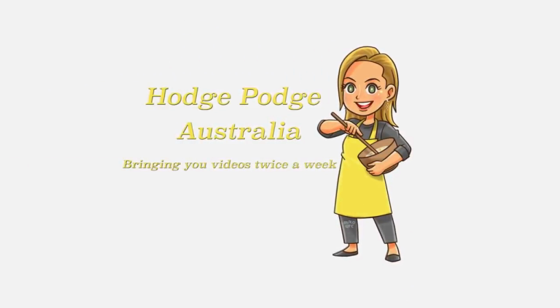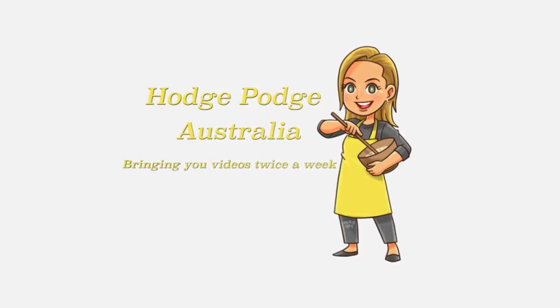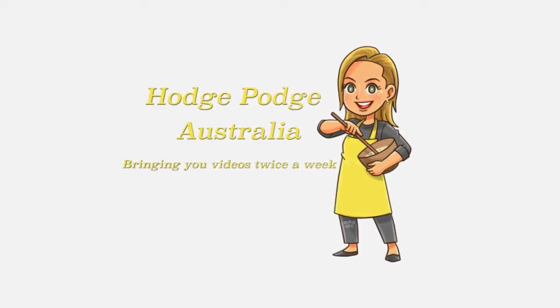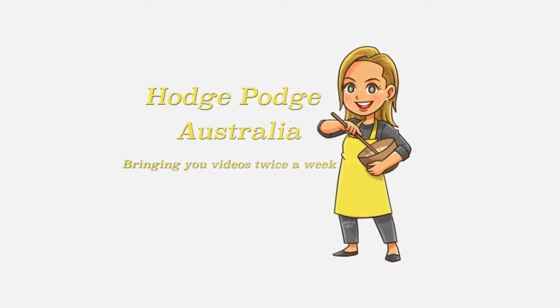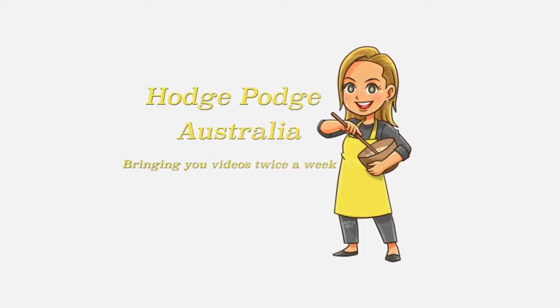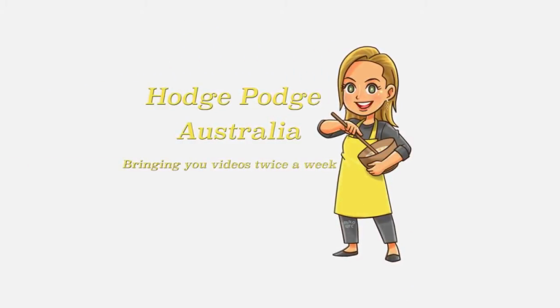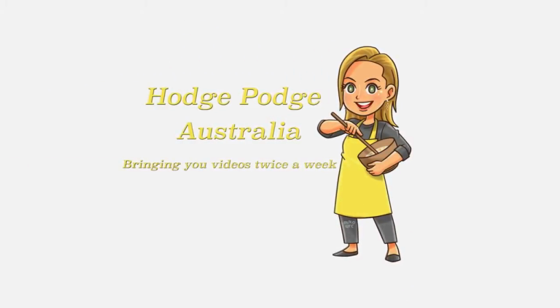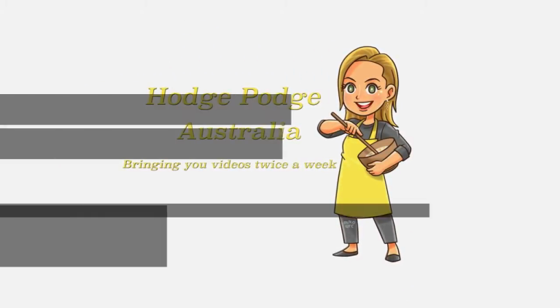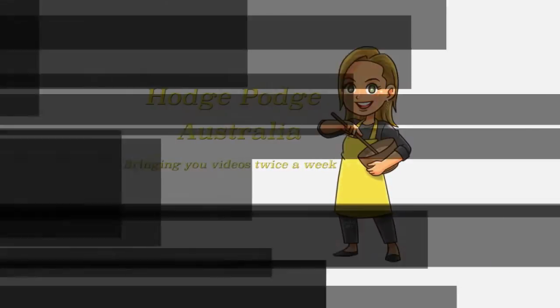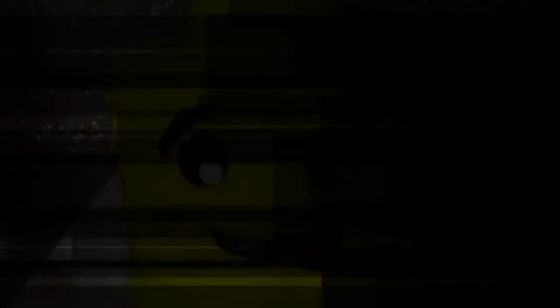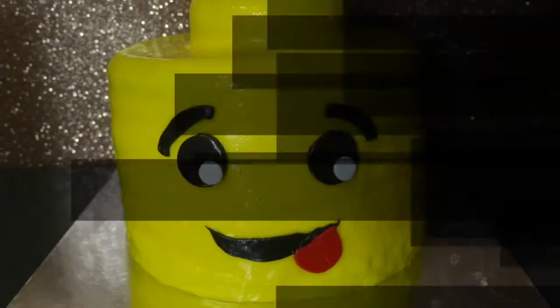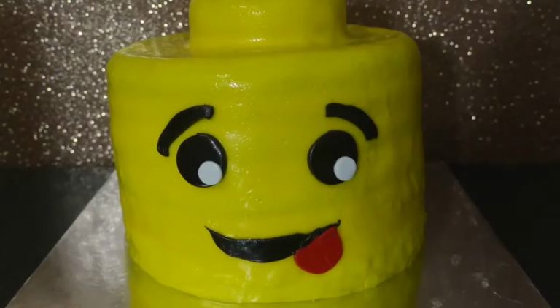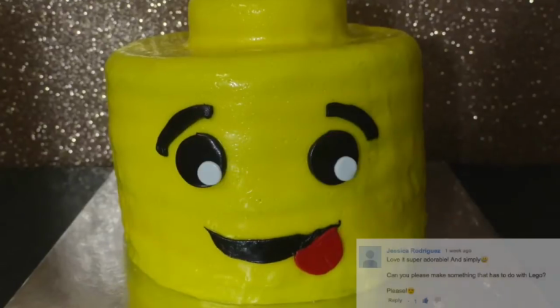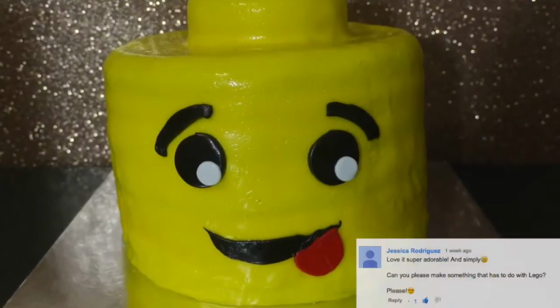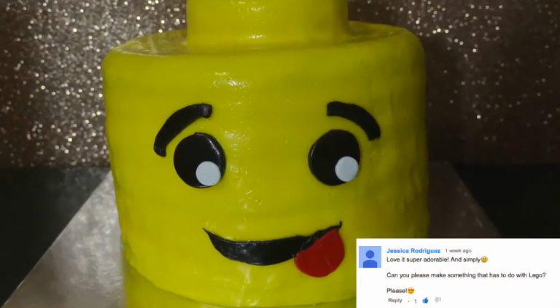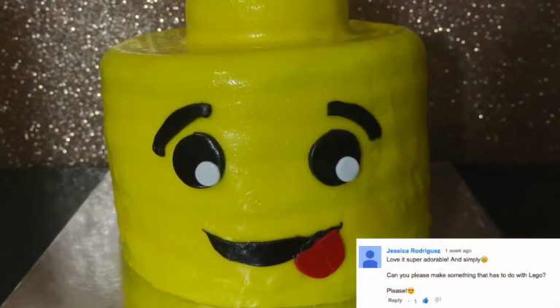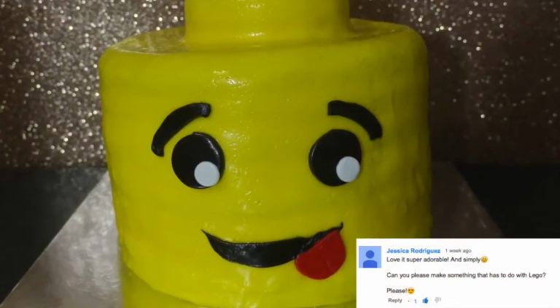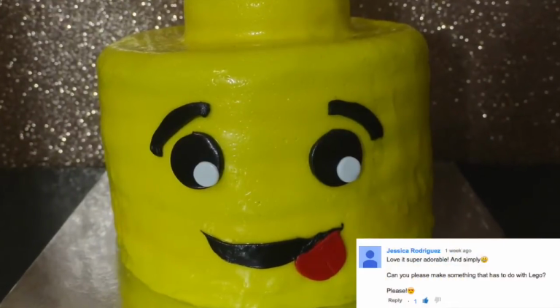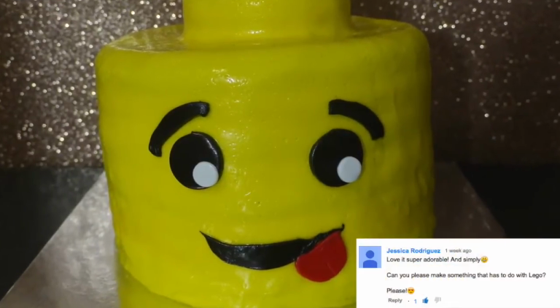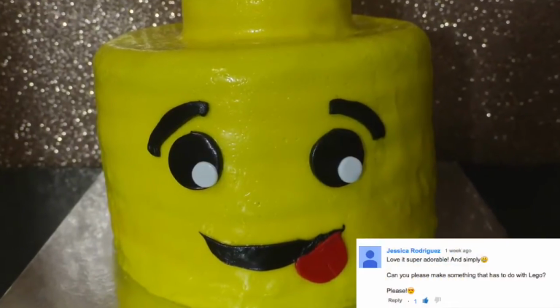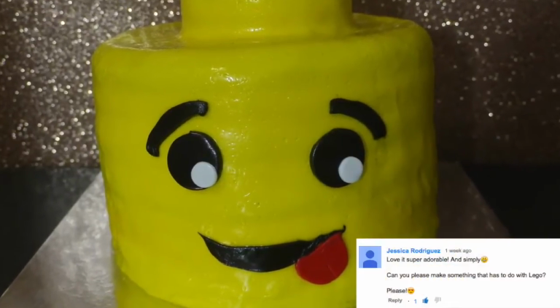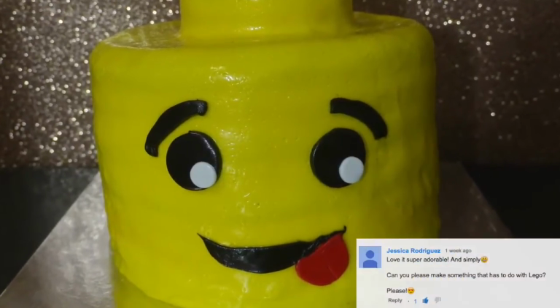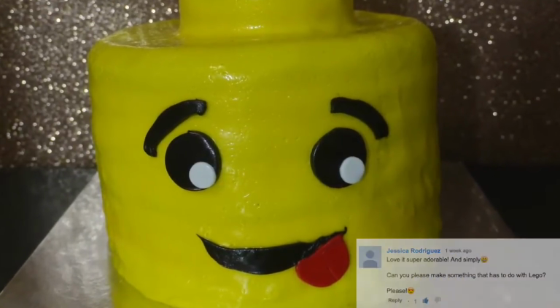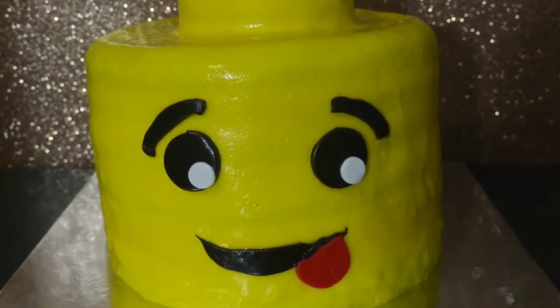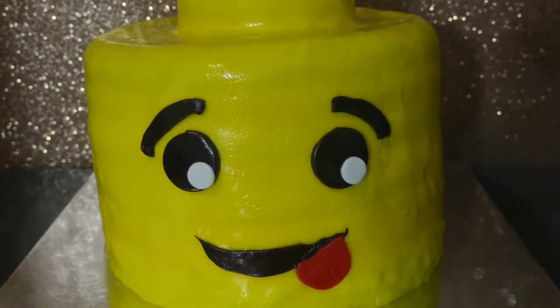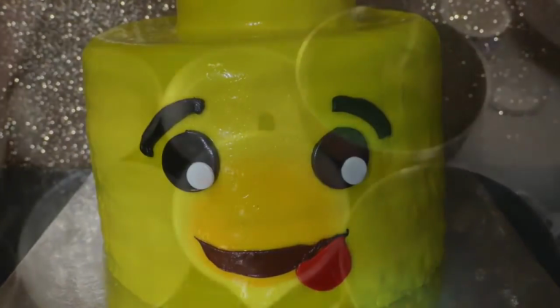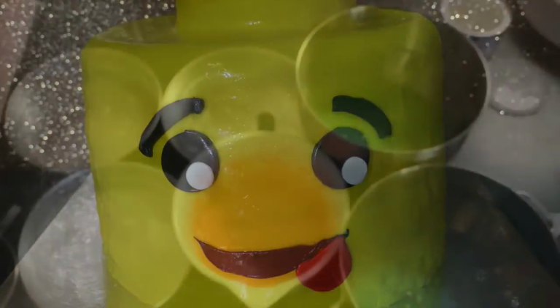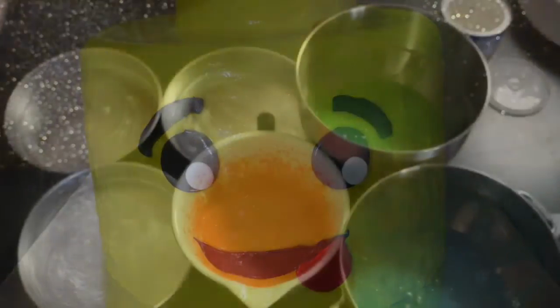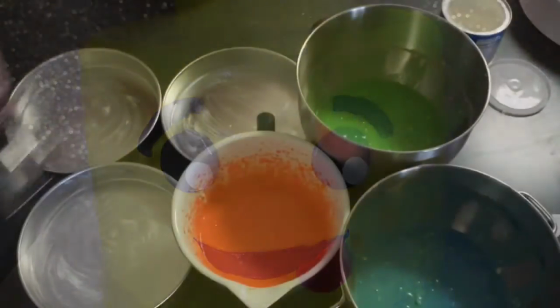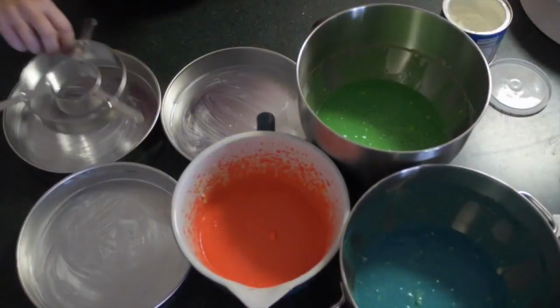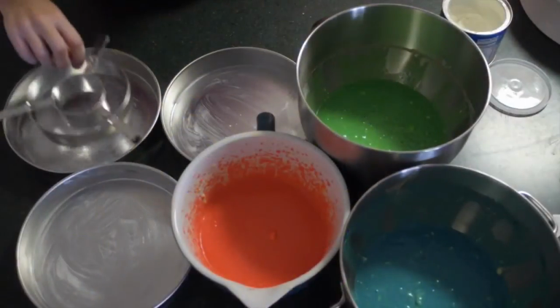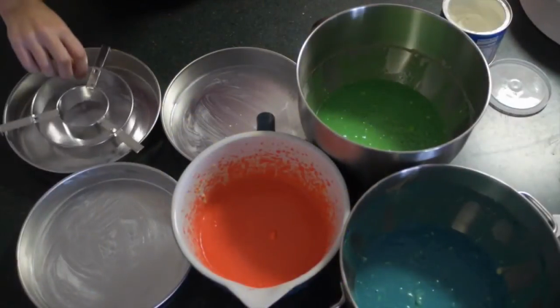Welcome to HodgePodge Australia. Today I am doing a fan request from Jessica — I have made a Lego Man cake.